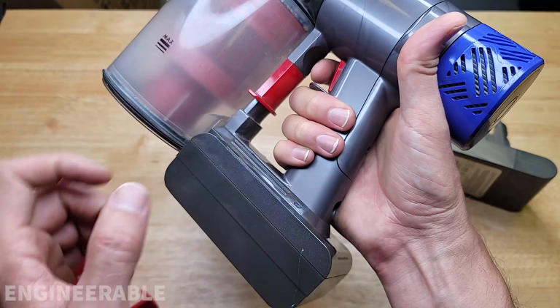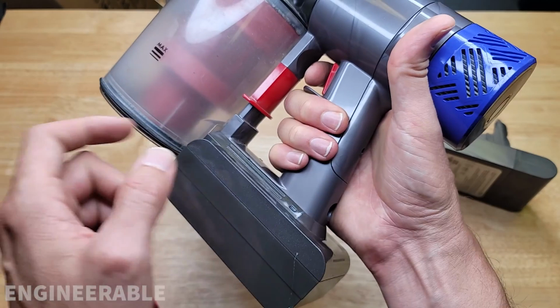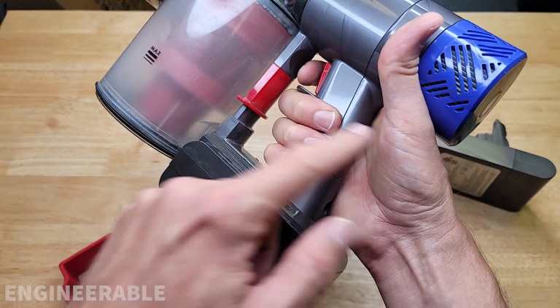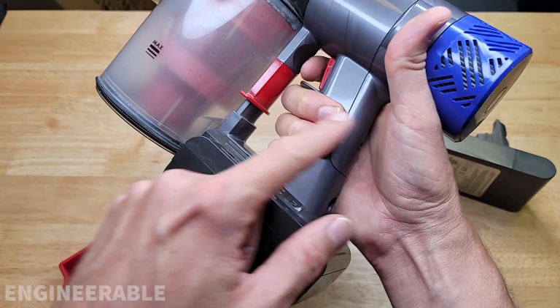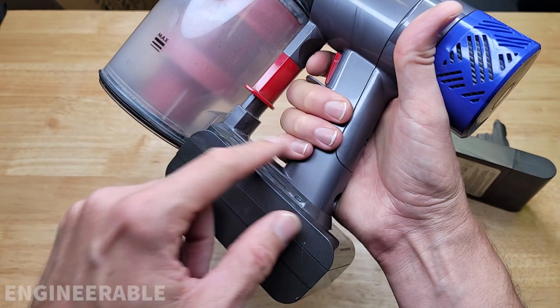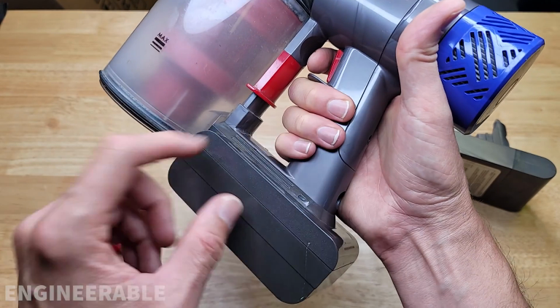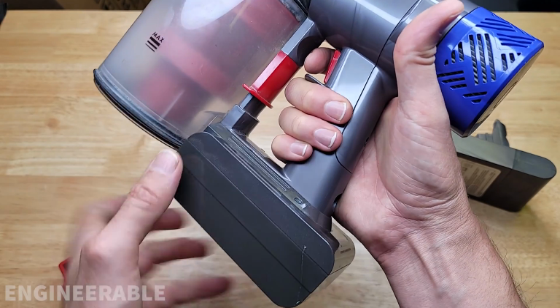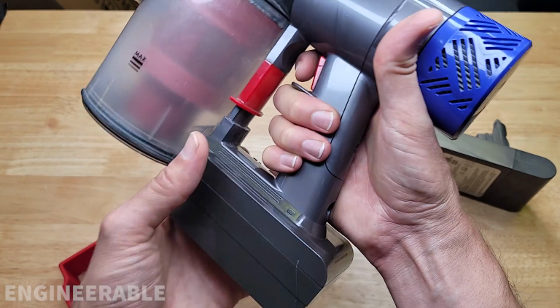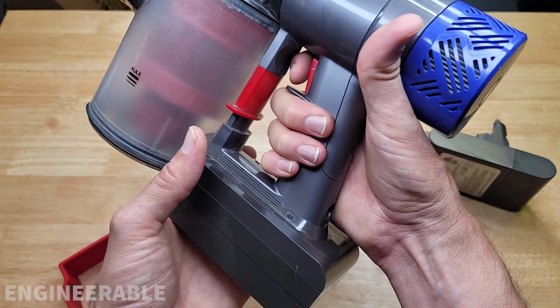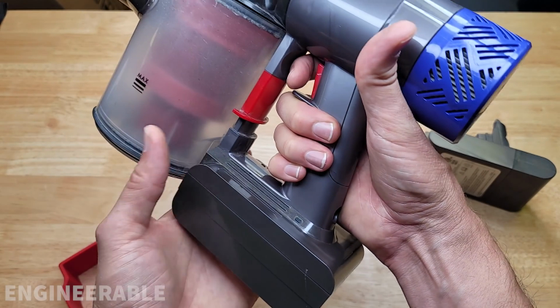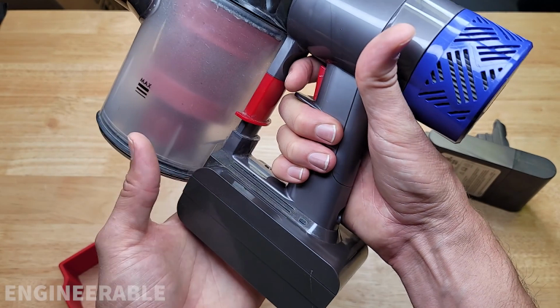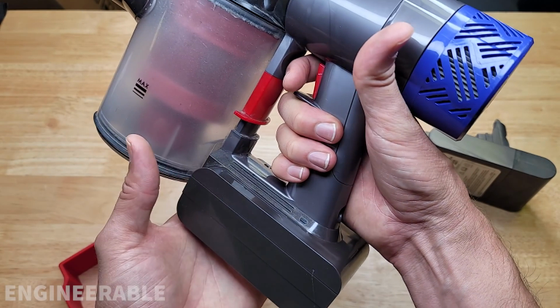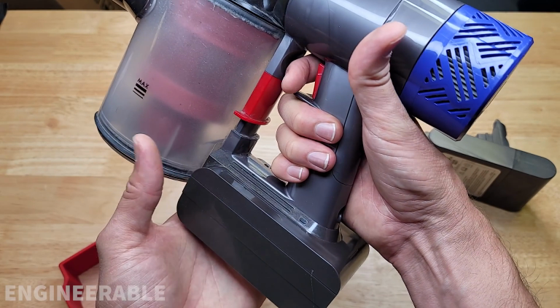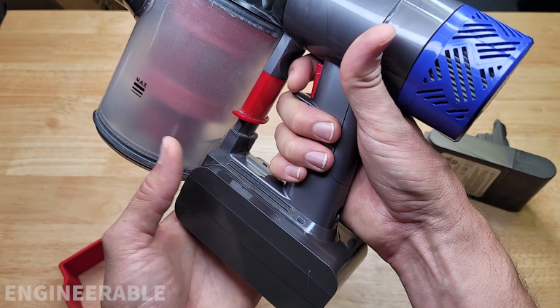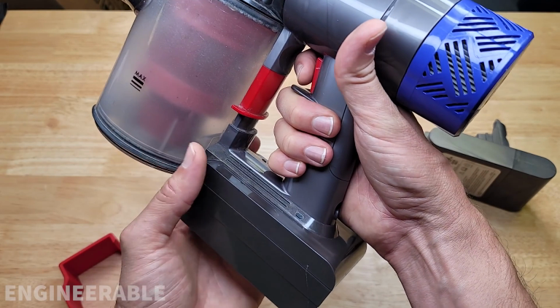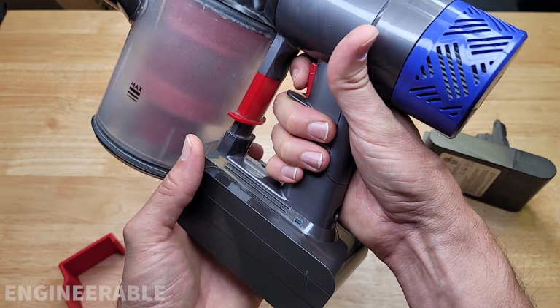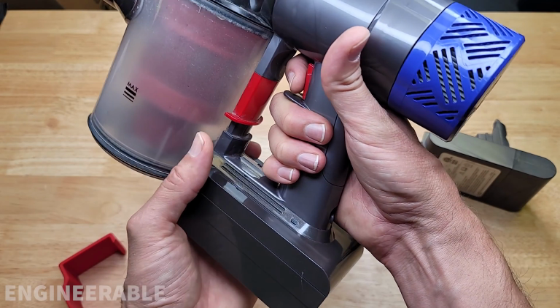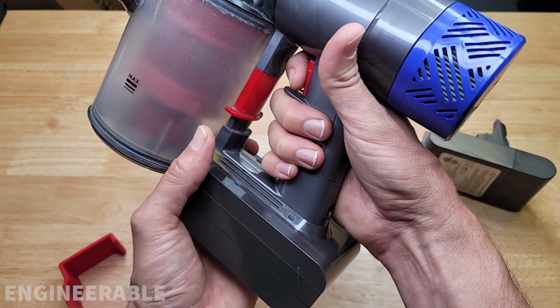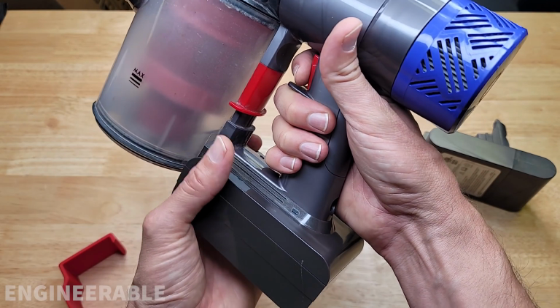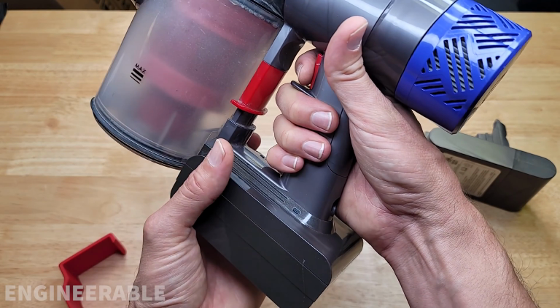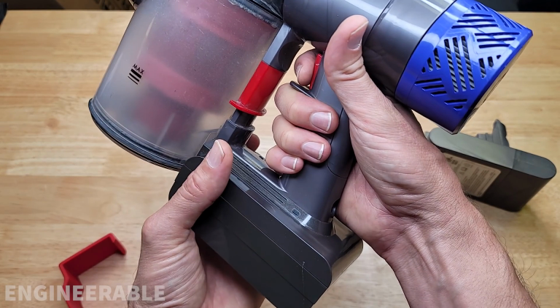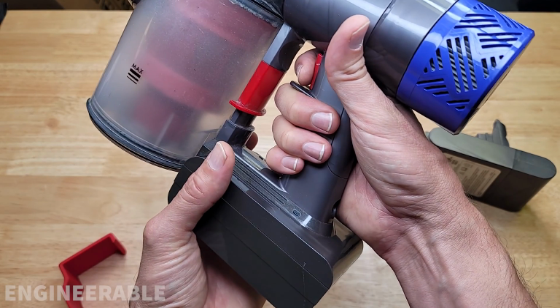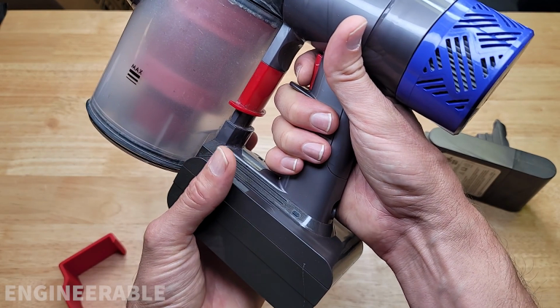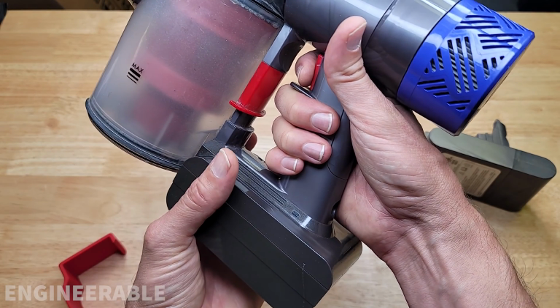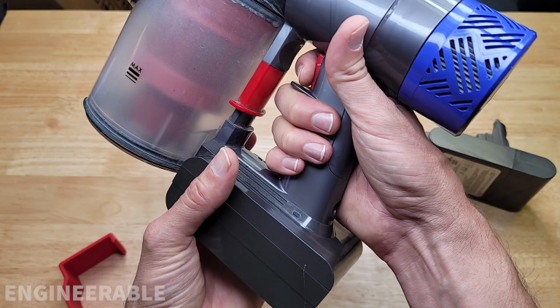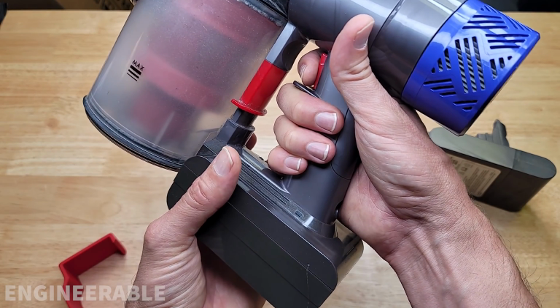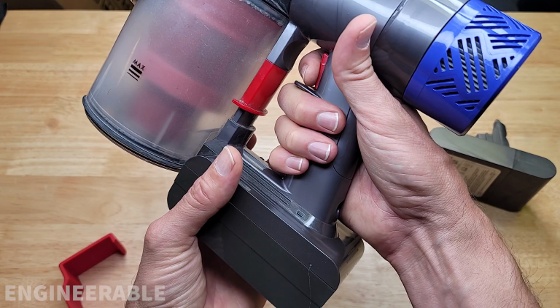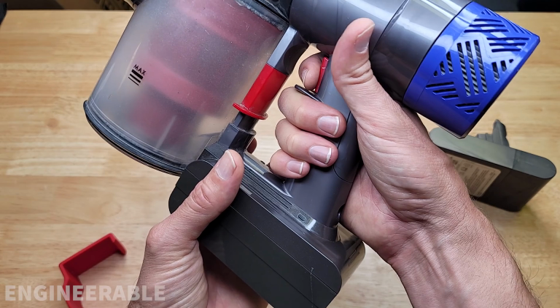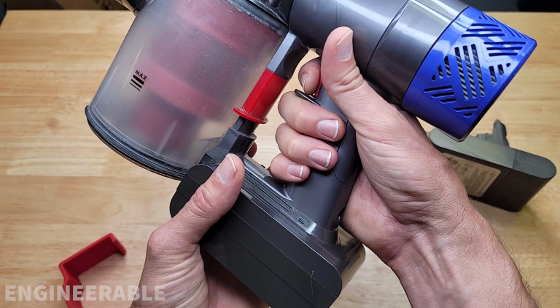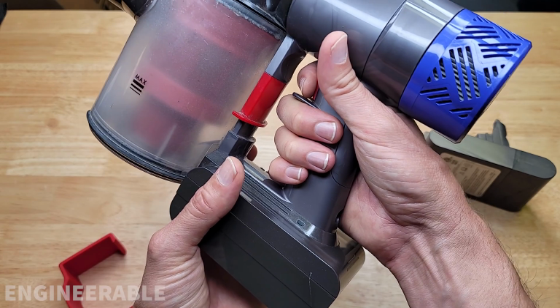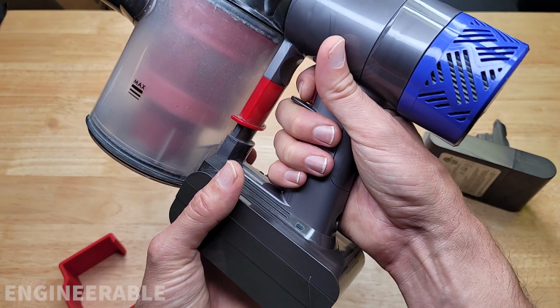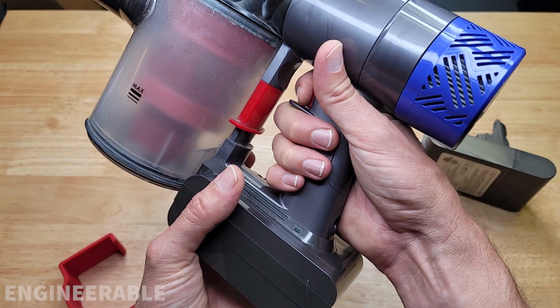If the screws are removed and you're running the vacuum, the battery doesn't have to pull out very far for the motor to stop.